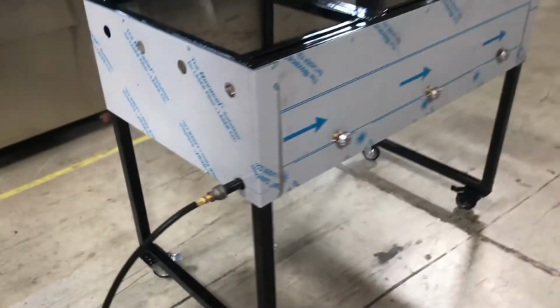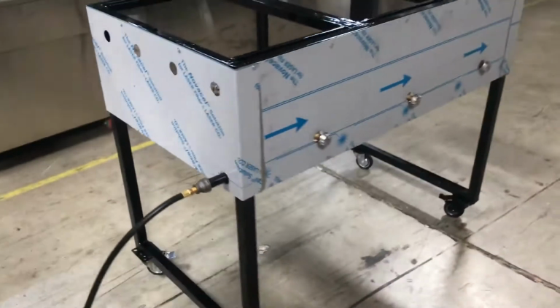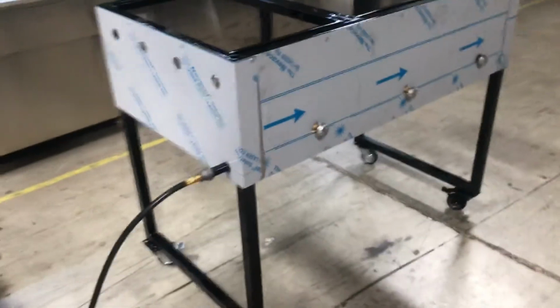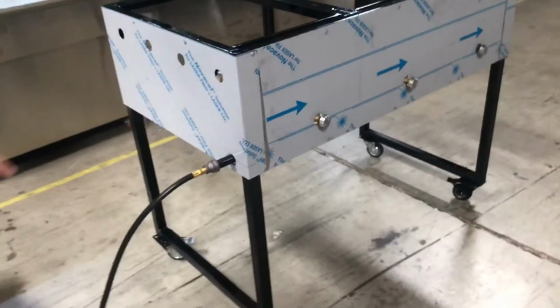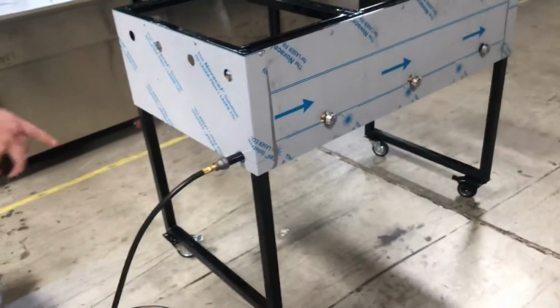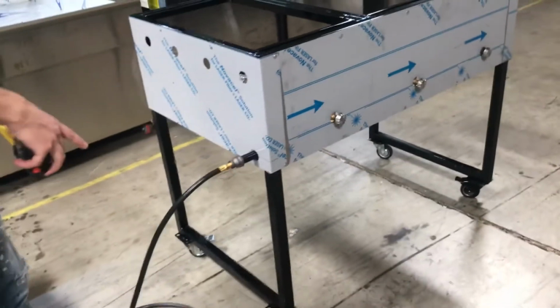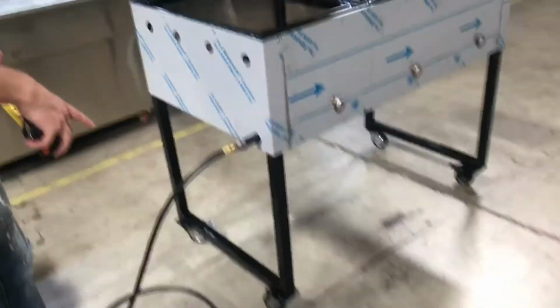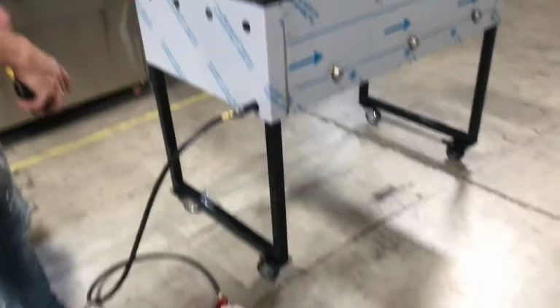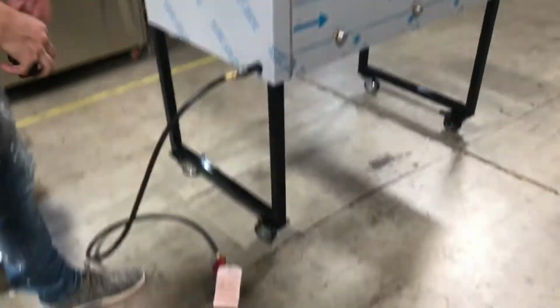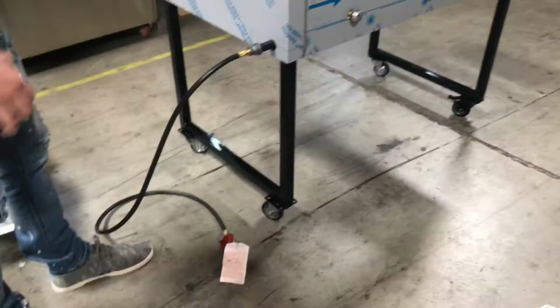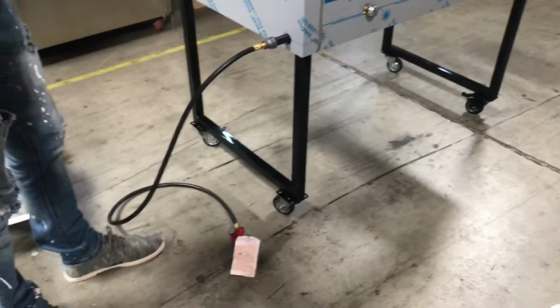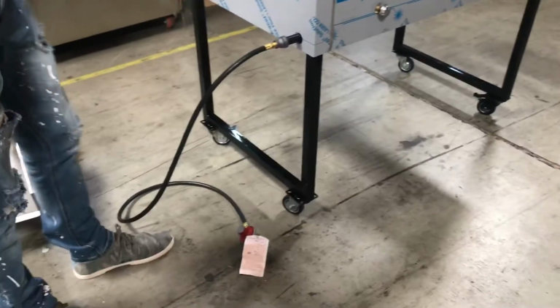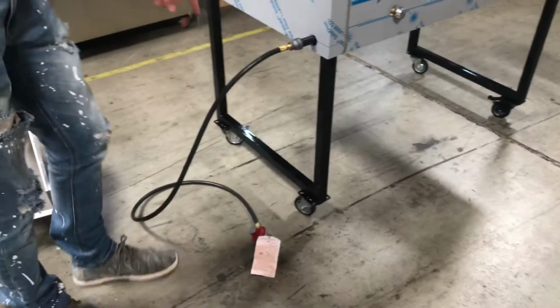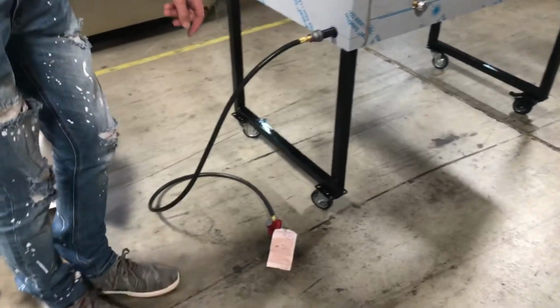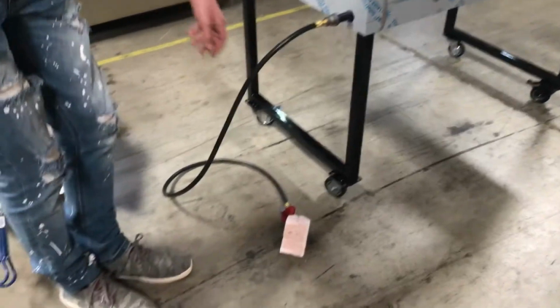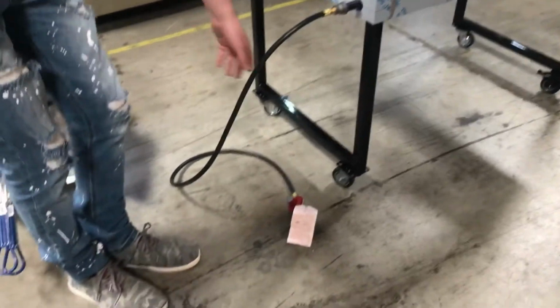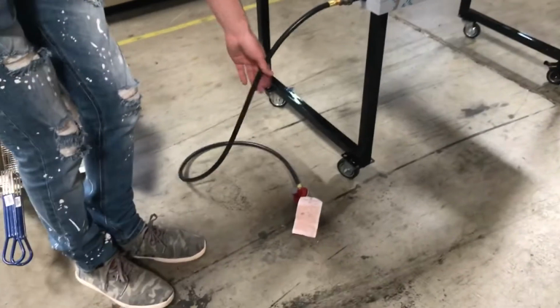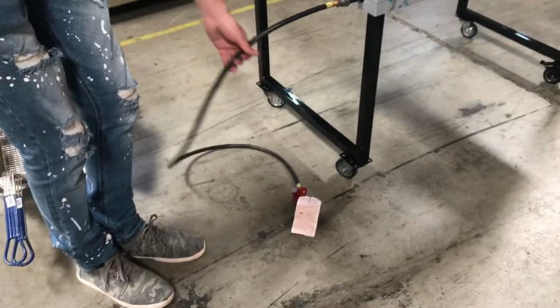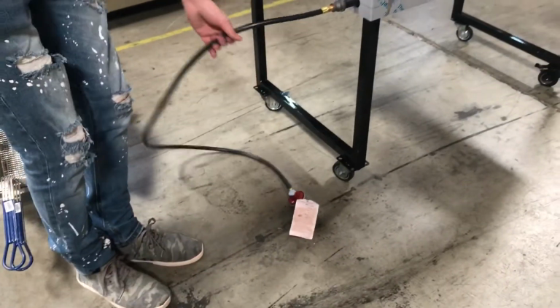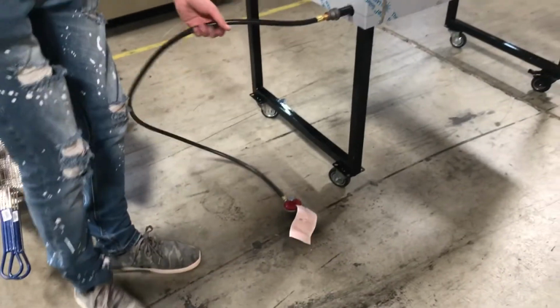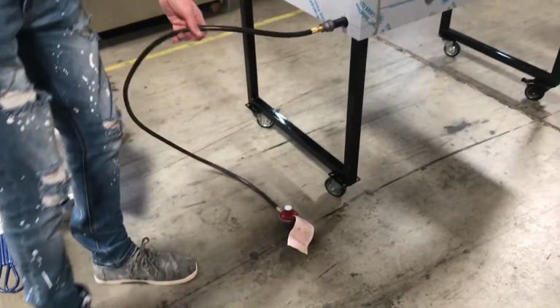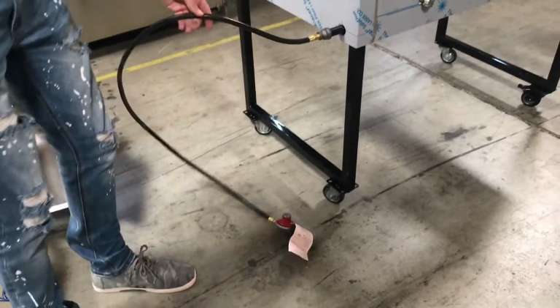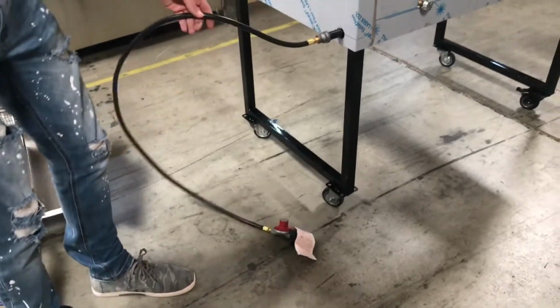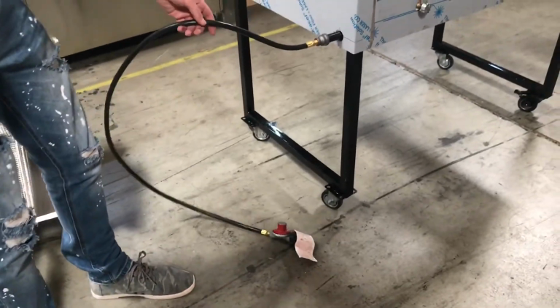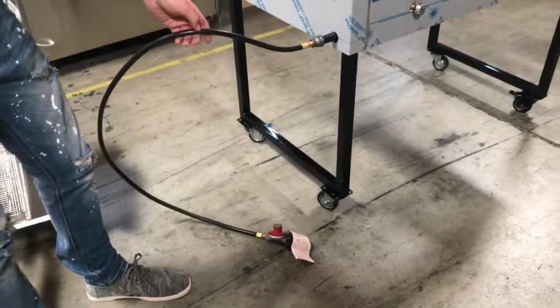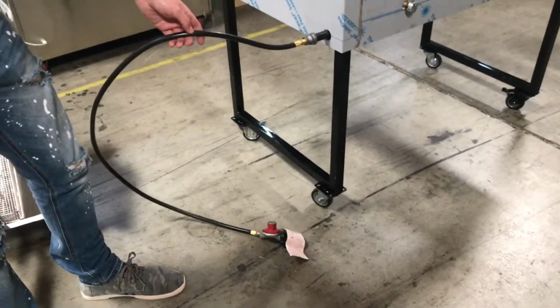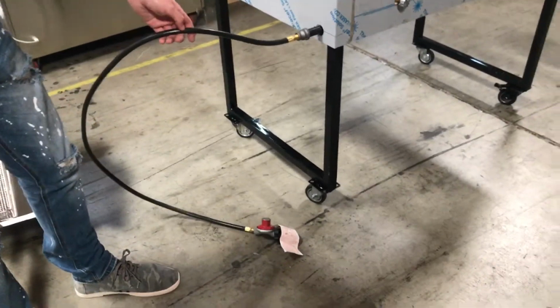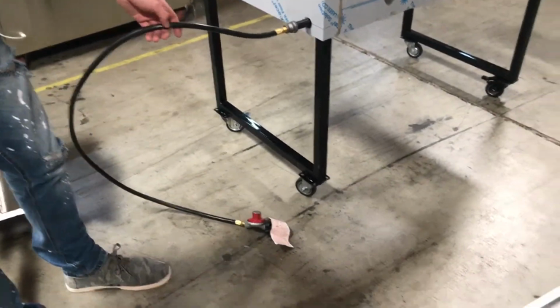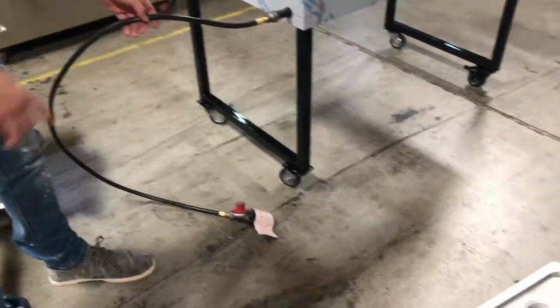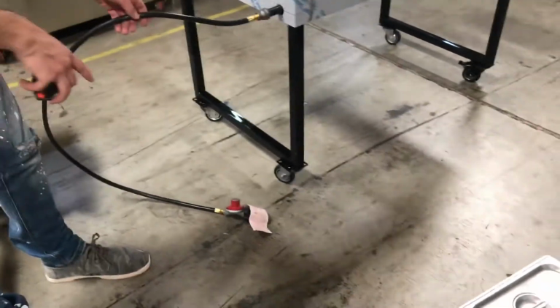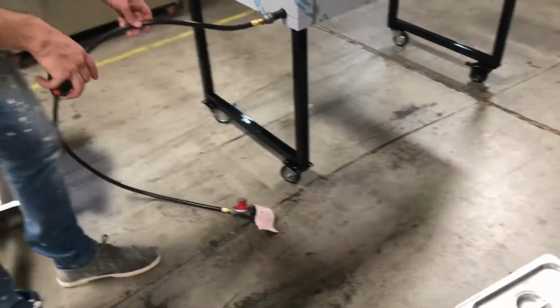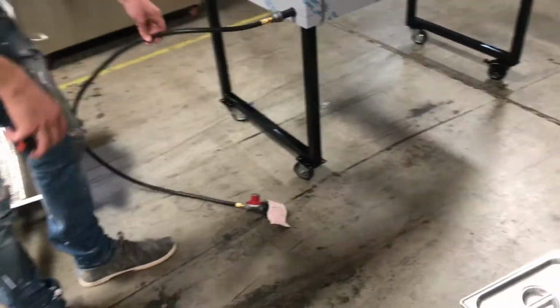This unit does run on propane gas. It also includes the plug, as you can see right here.